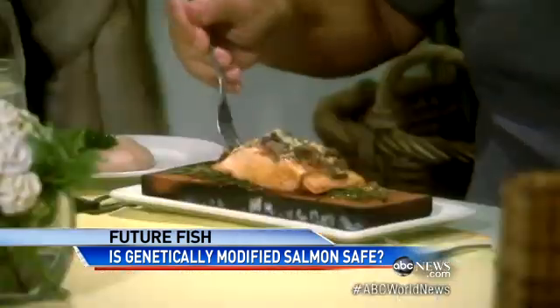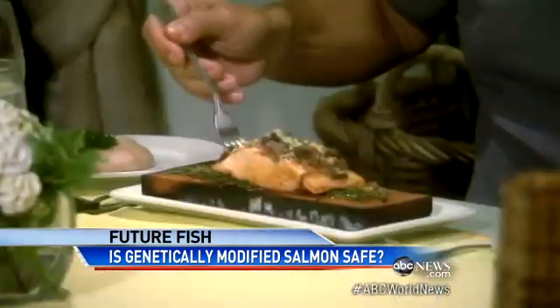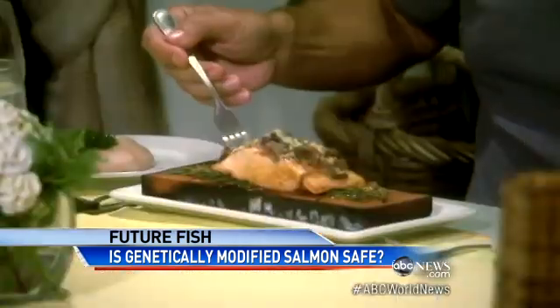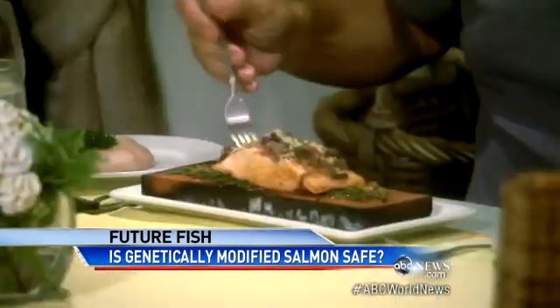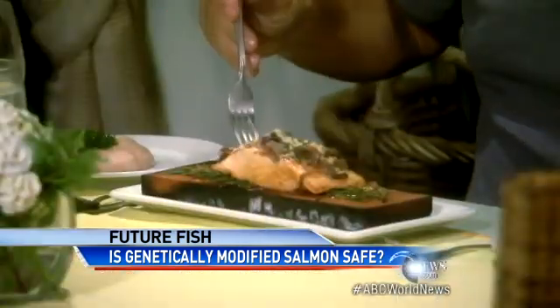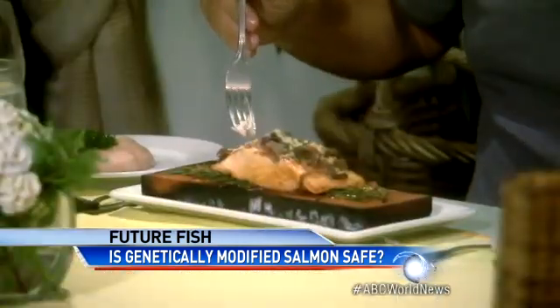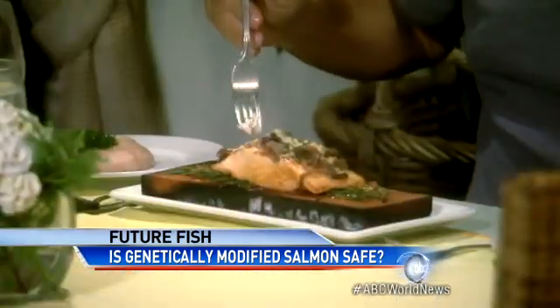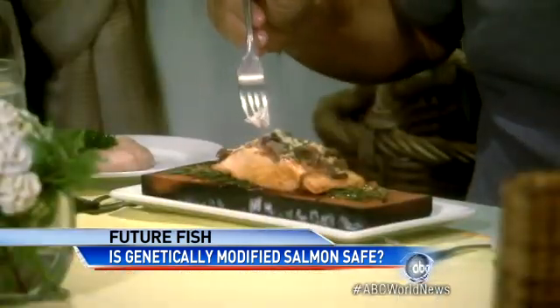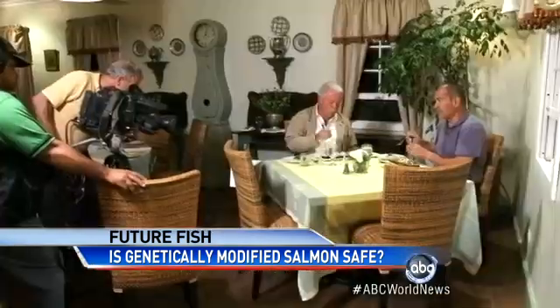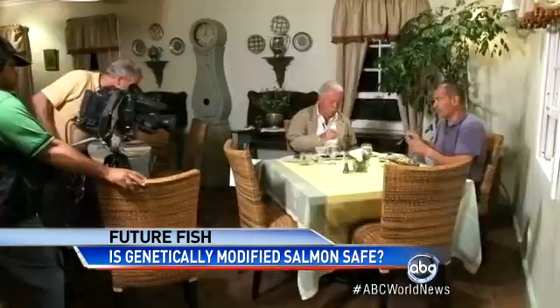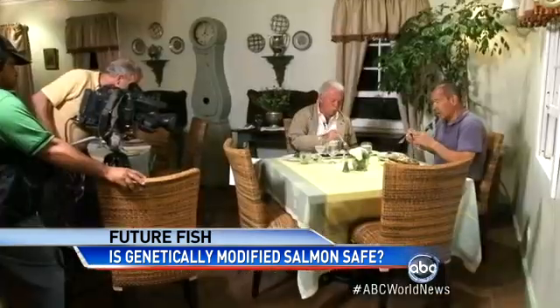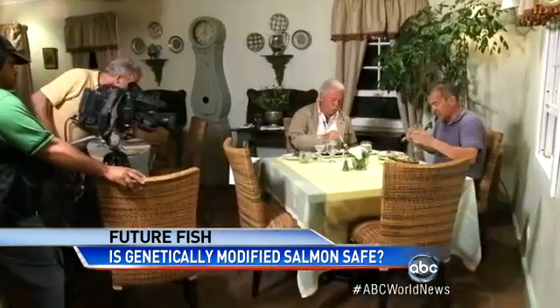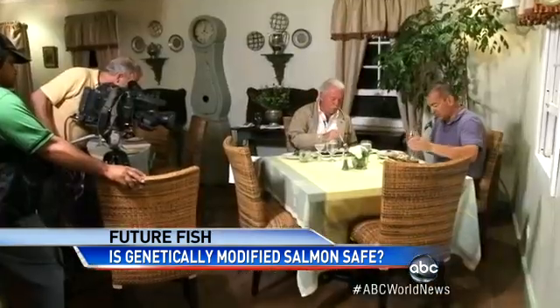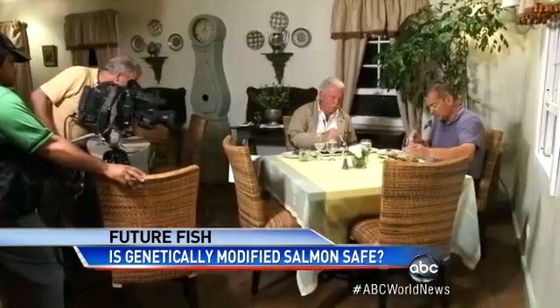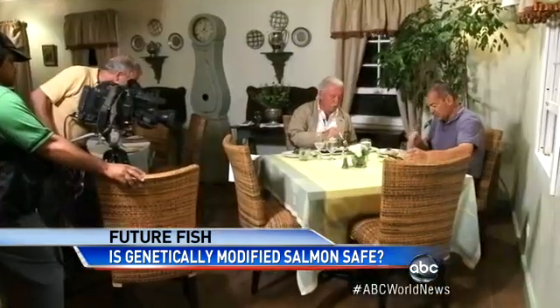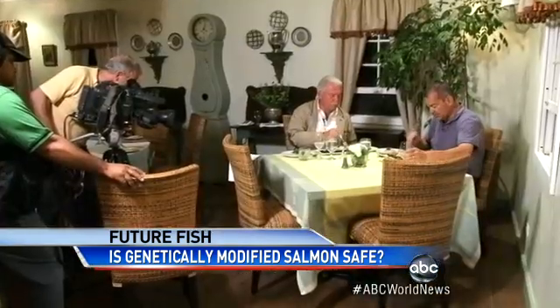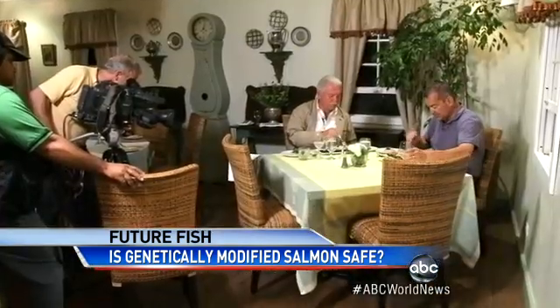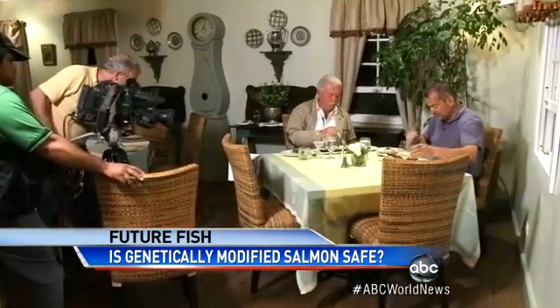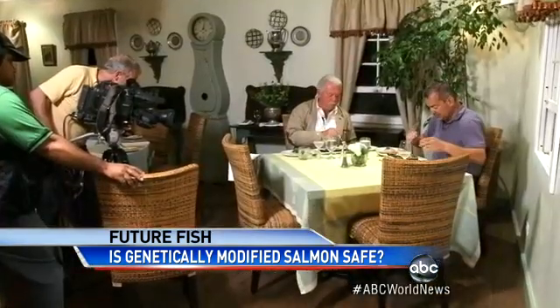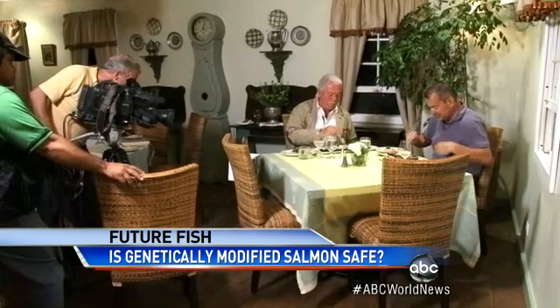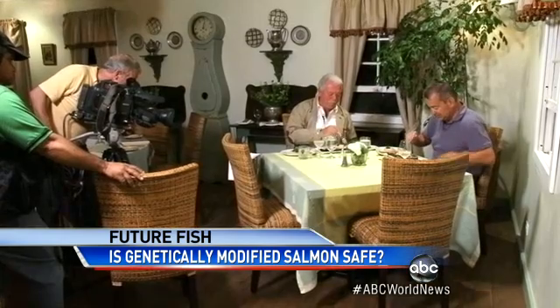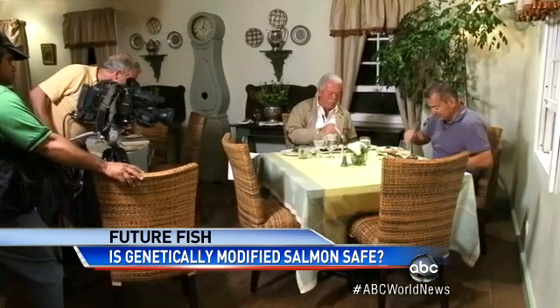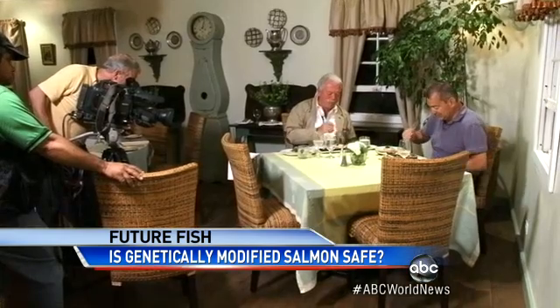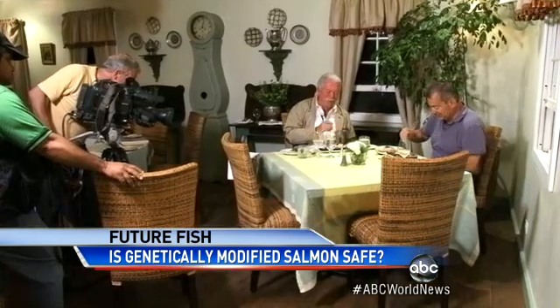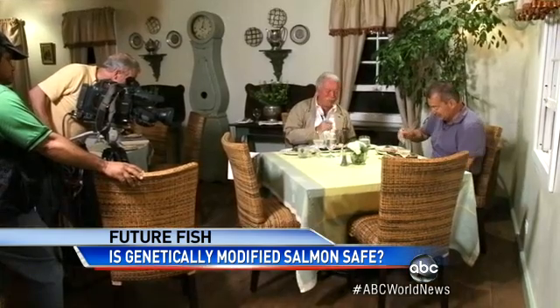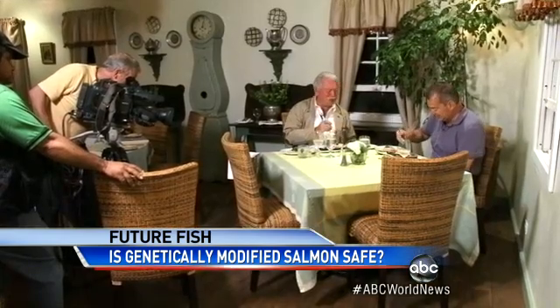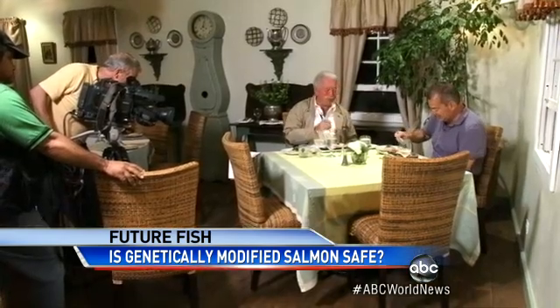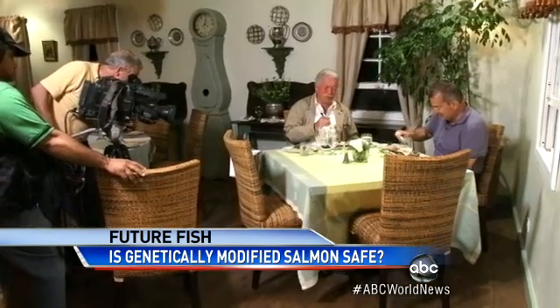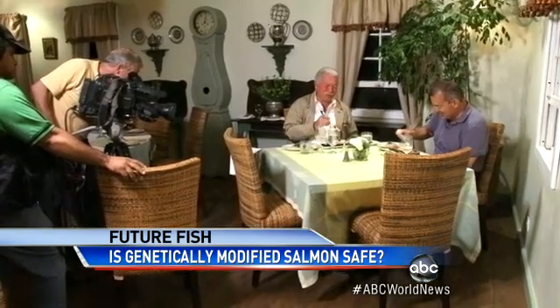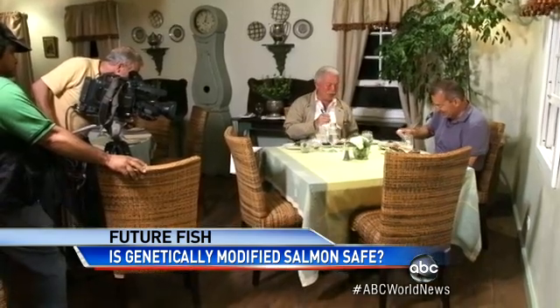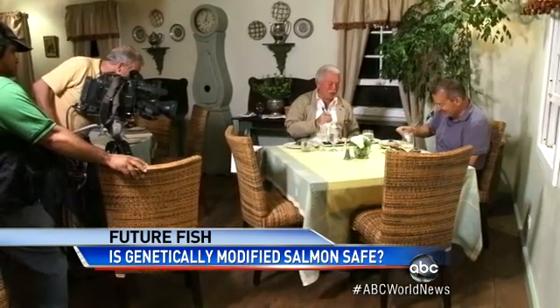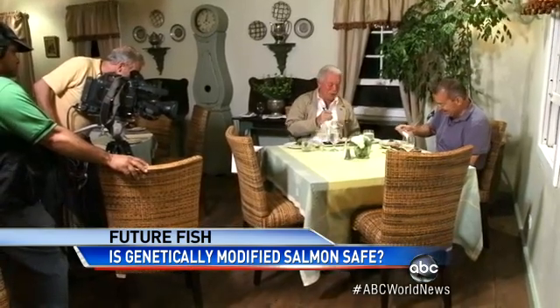Same texture. Eating Frankenfish. No — please don't use that term.